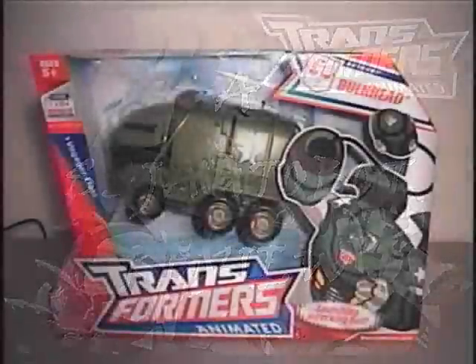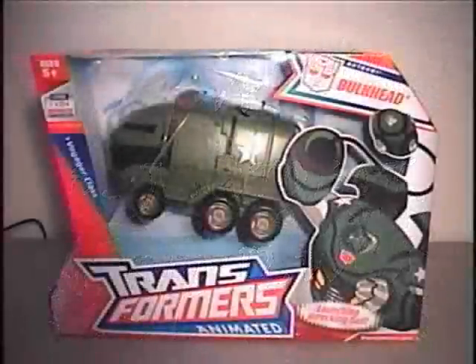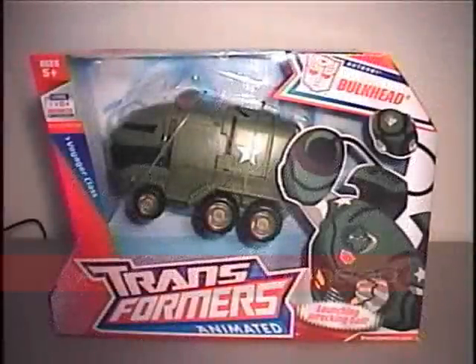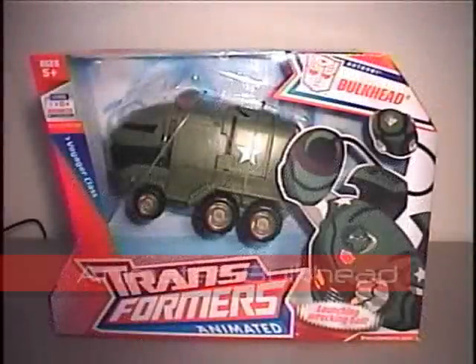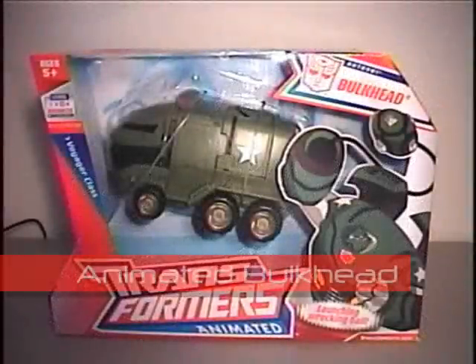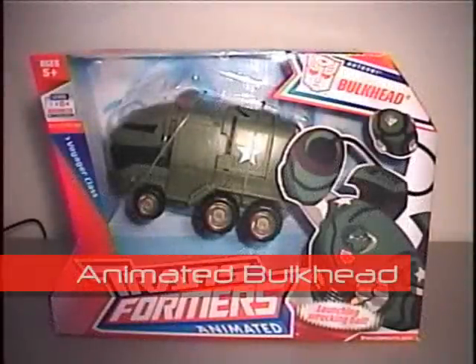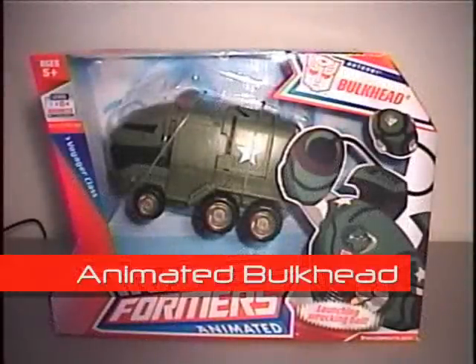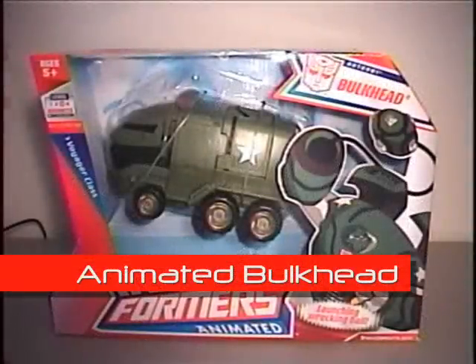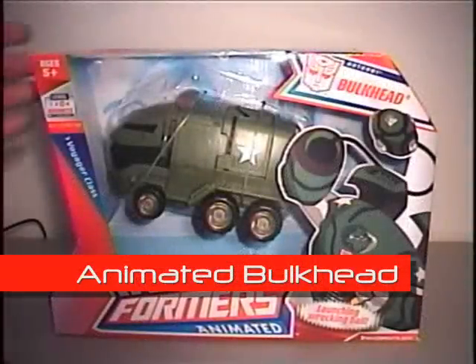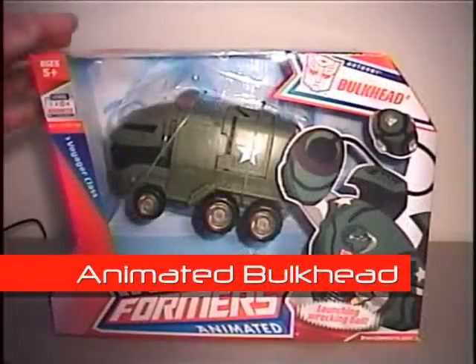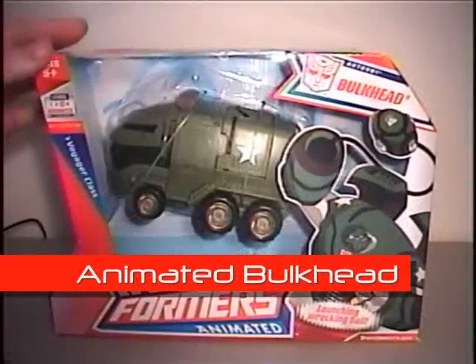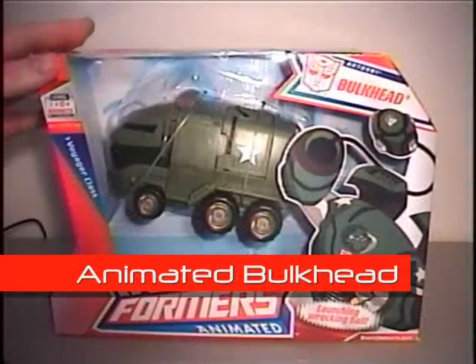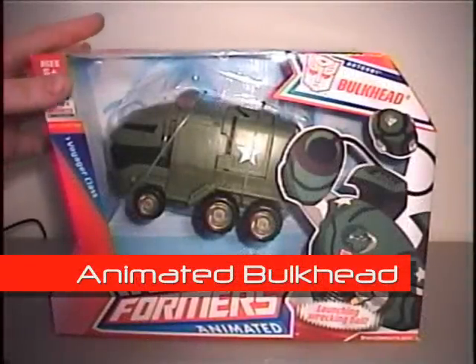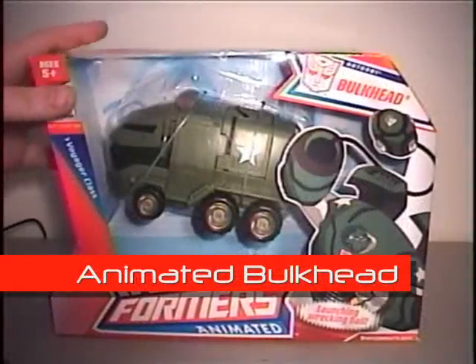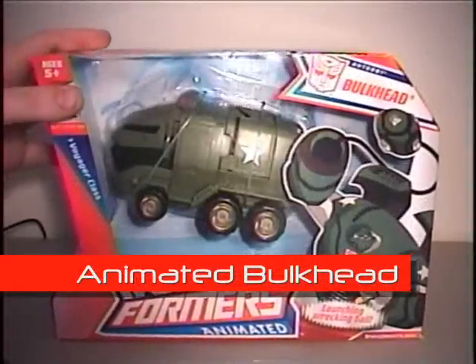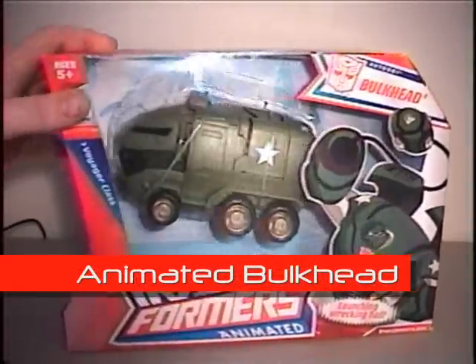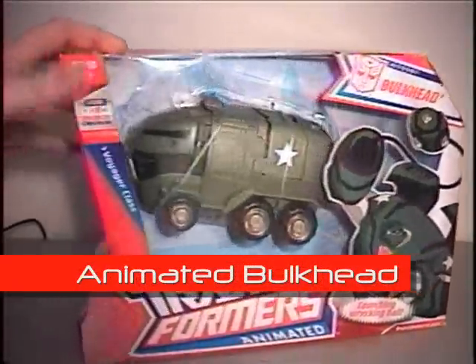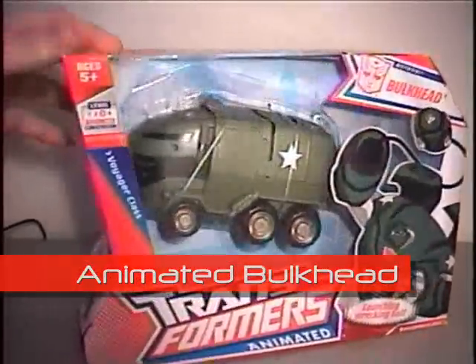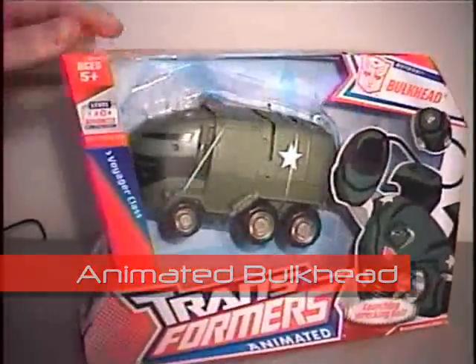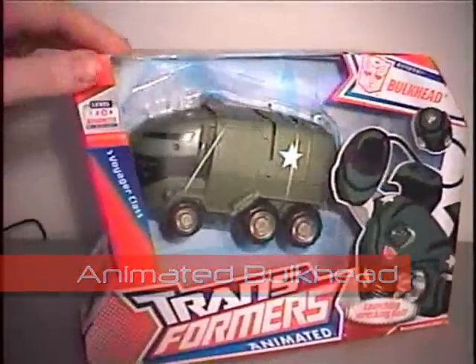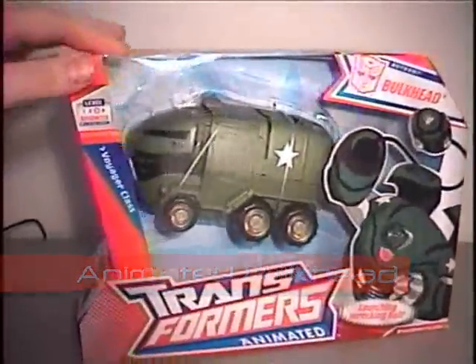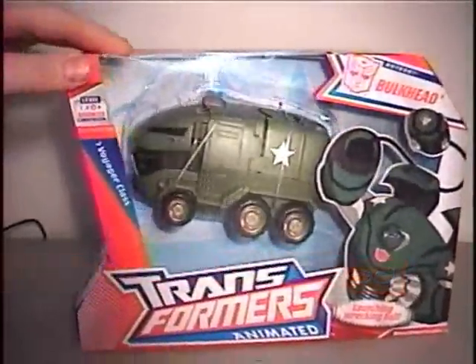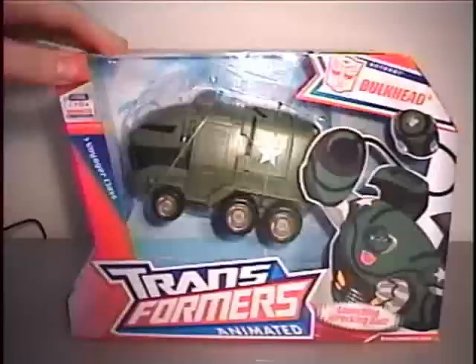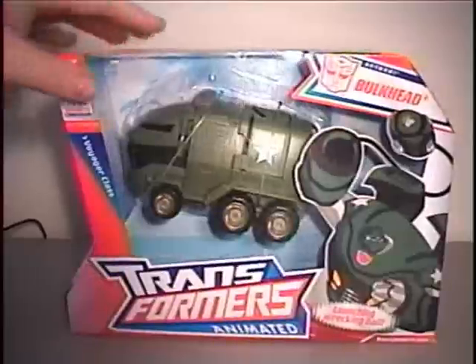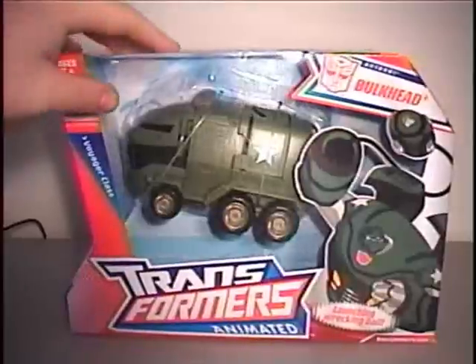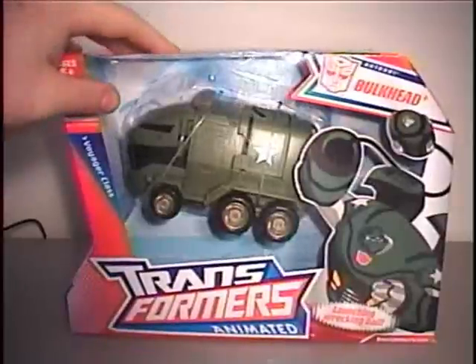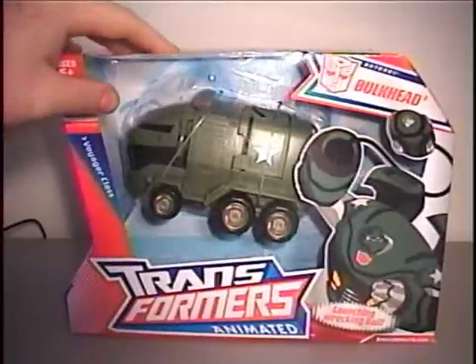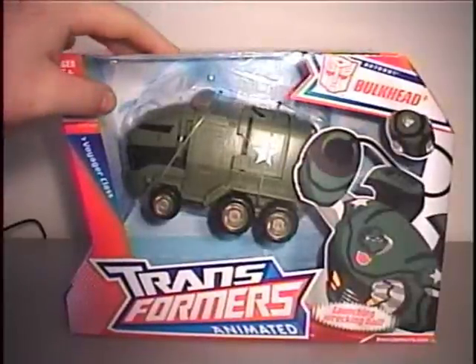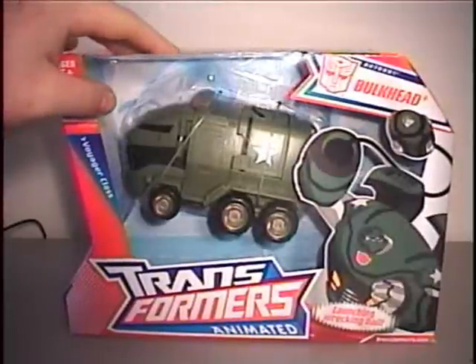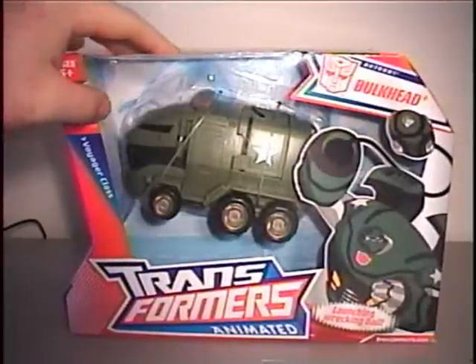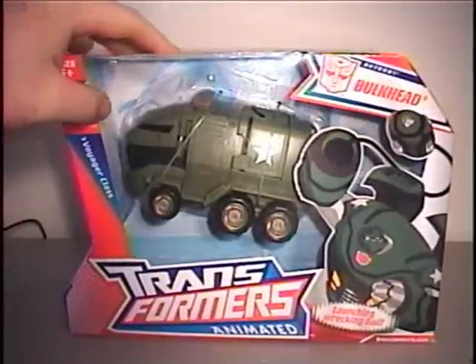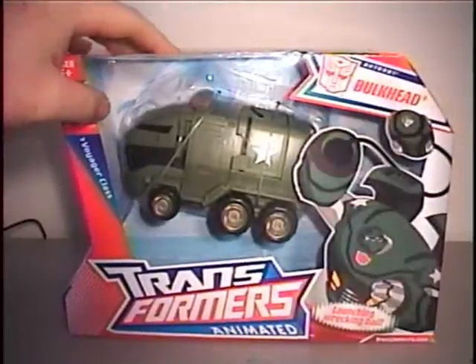Welcome back. Up next out of the anime line, we're going to be looking at Voyager class Bulkhead.